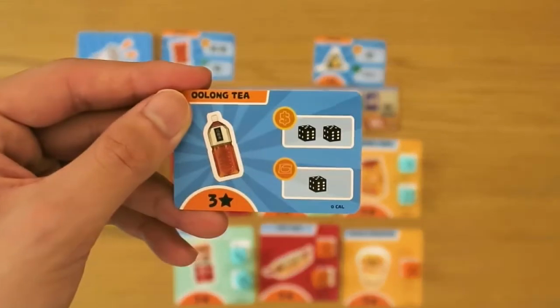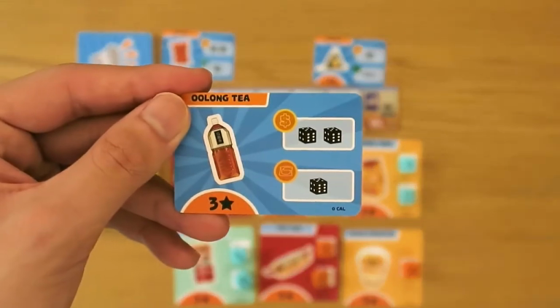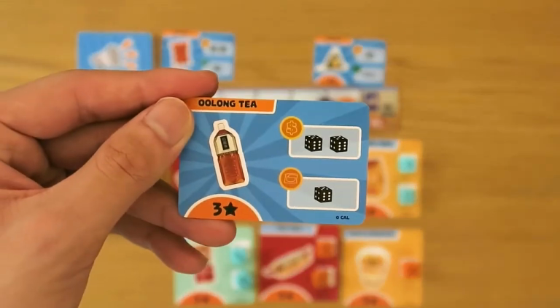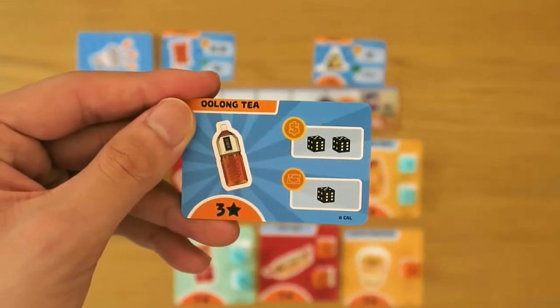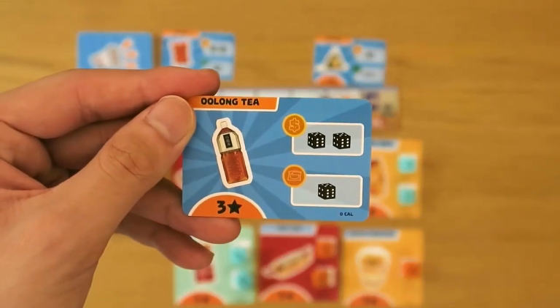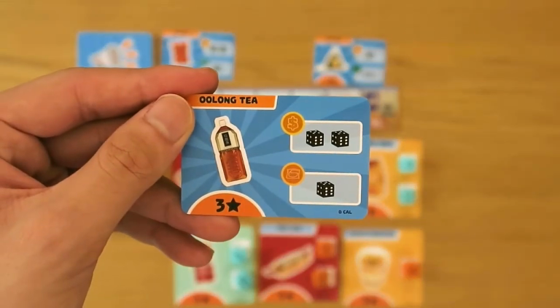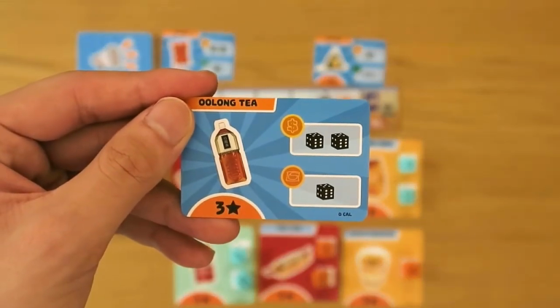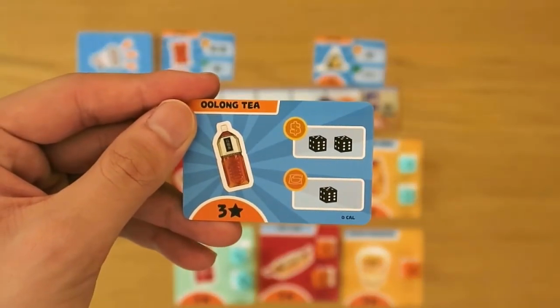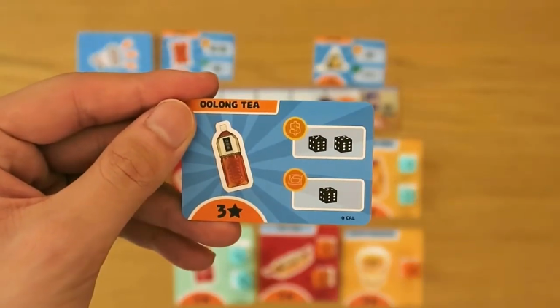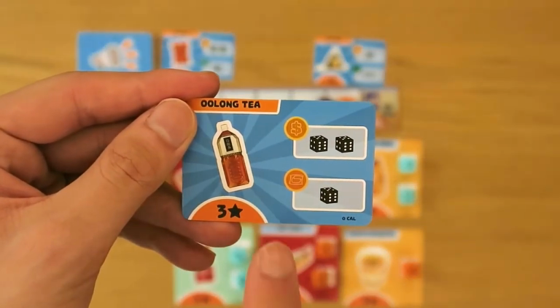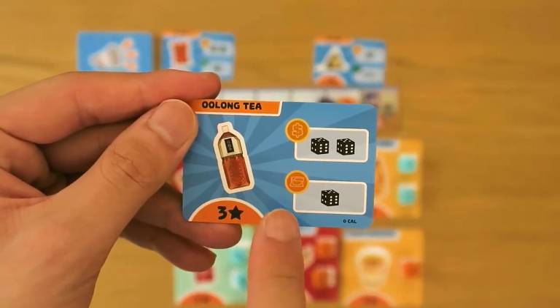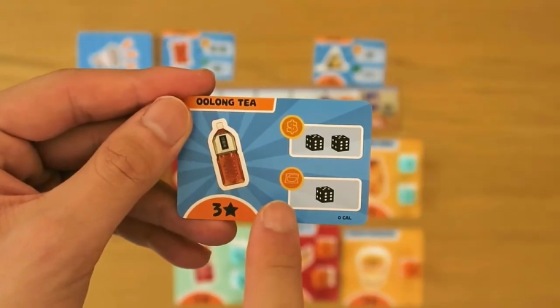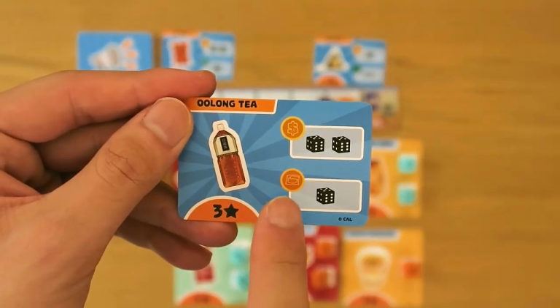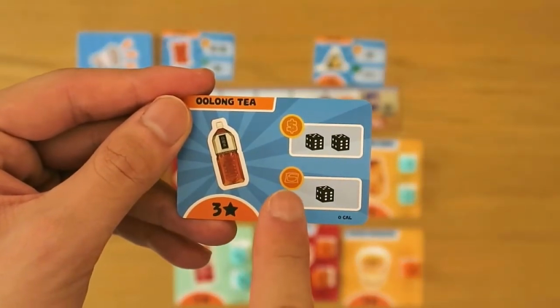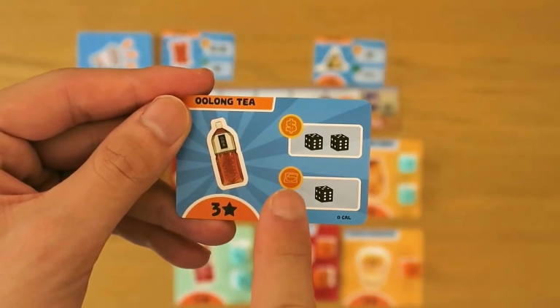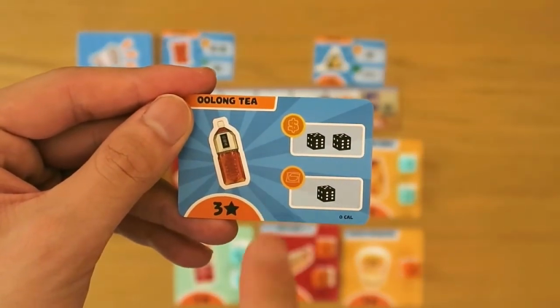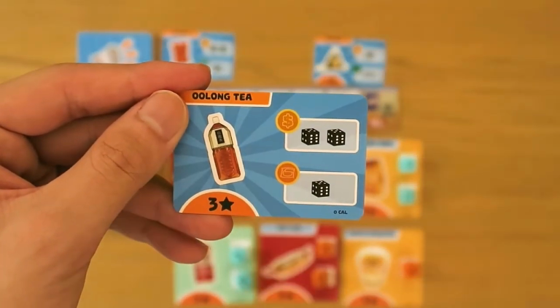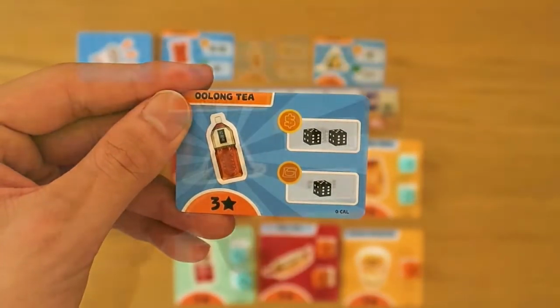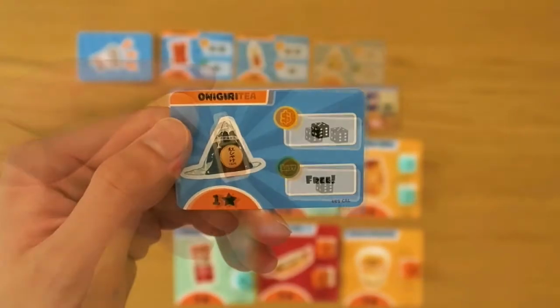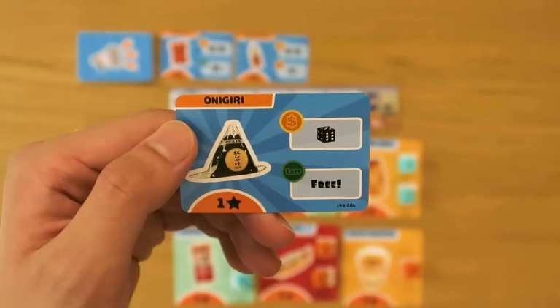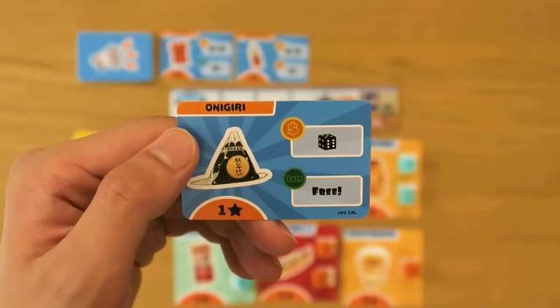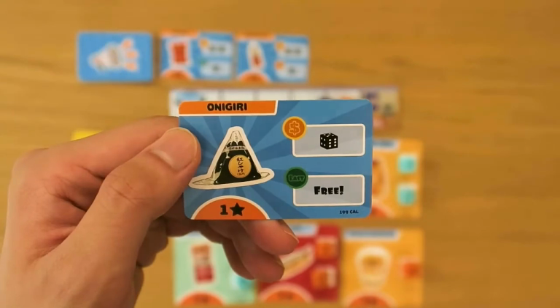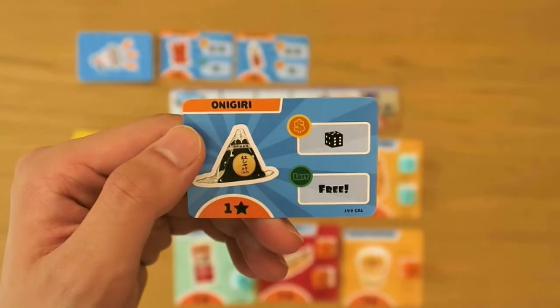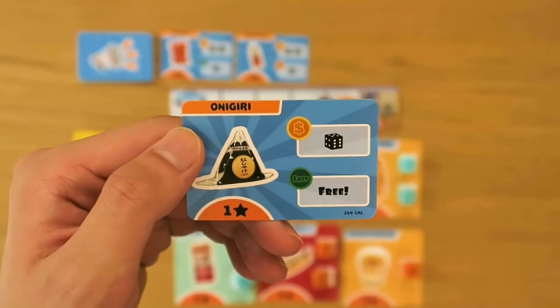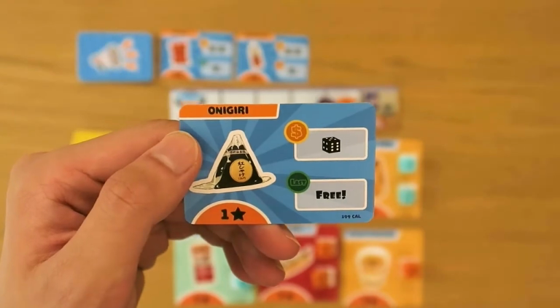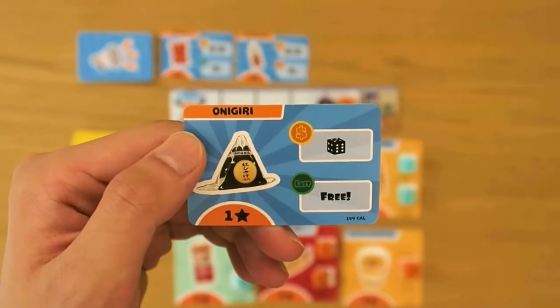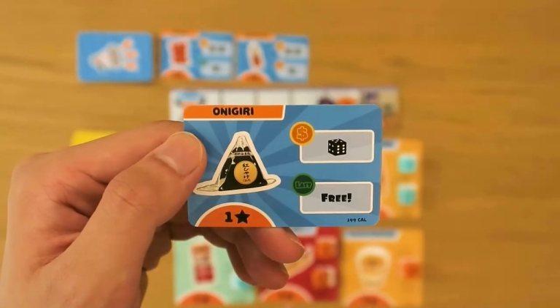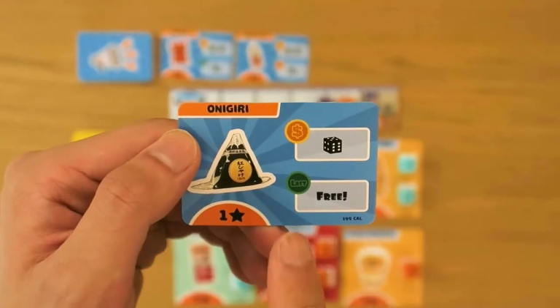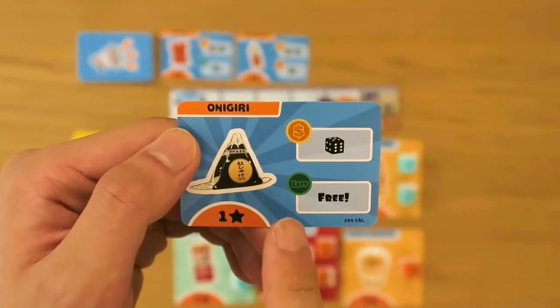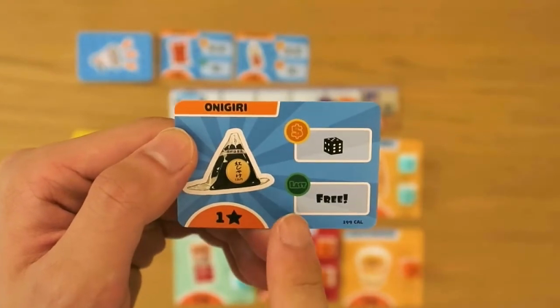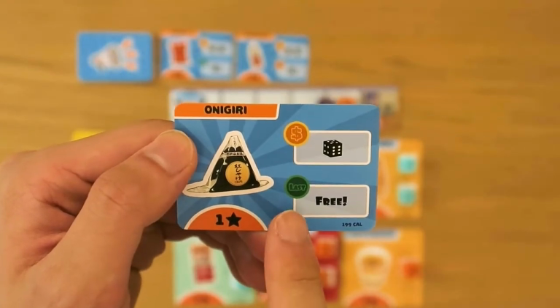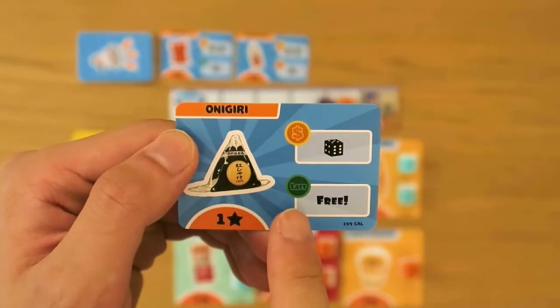Likewise, if you bought a snack, you may buy this oolong tea for 1 die. If this onigiri is the last deal available, you may take it for free.